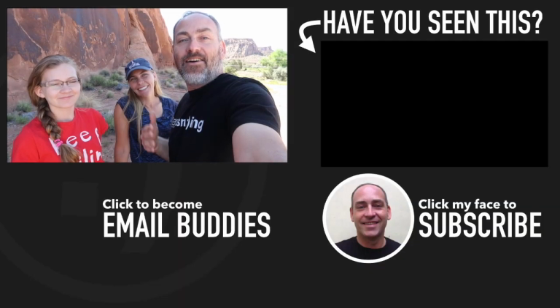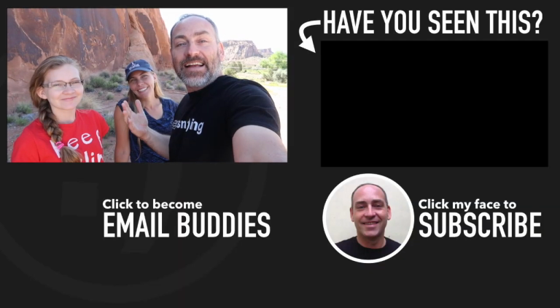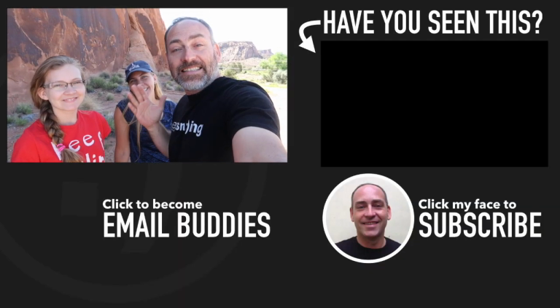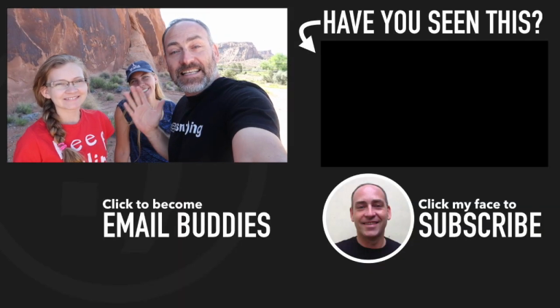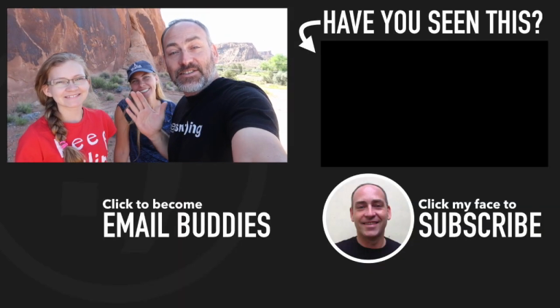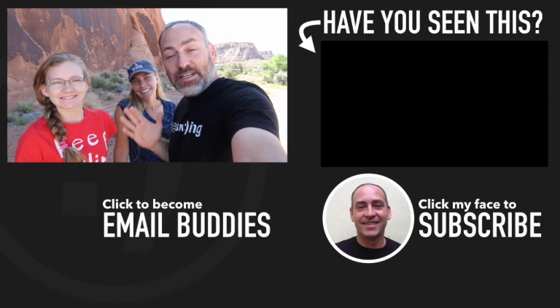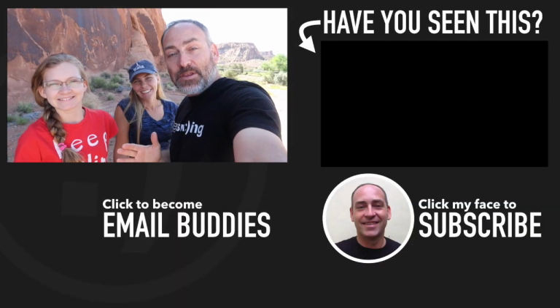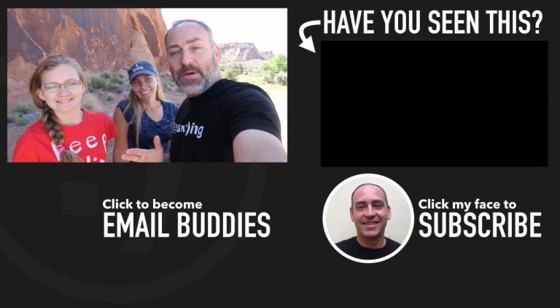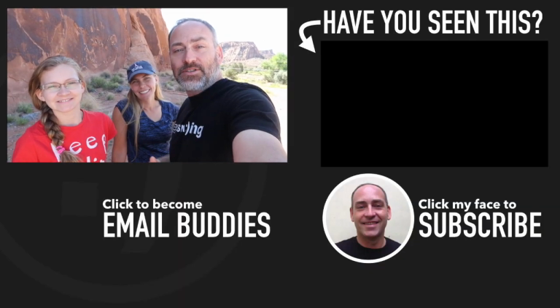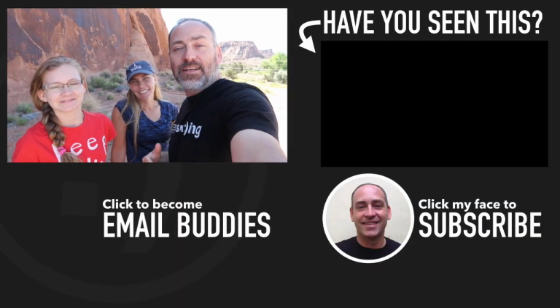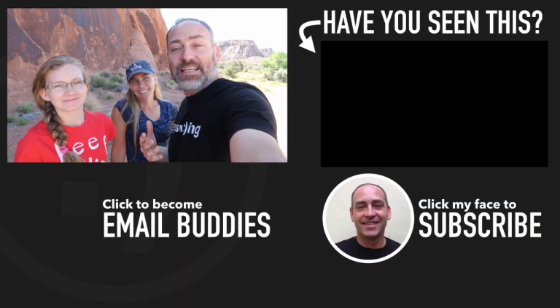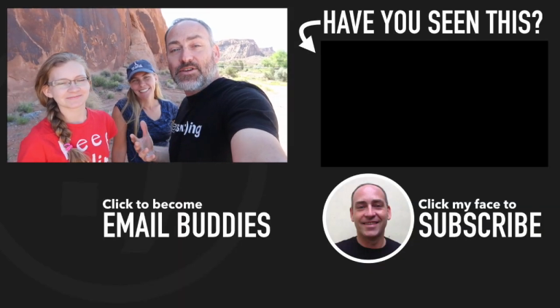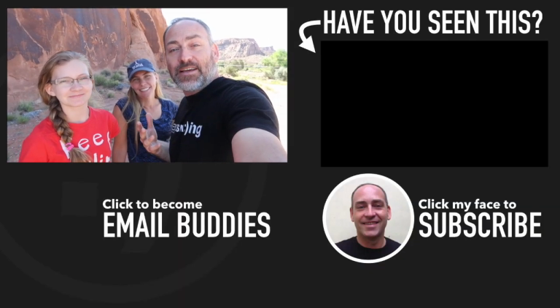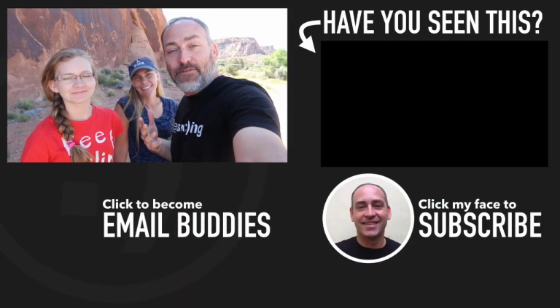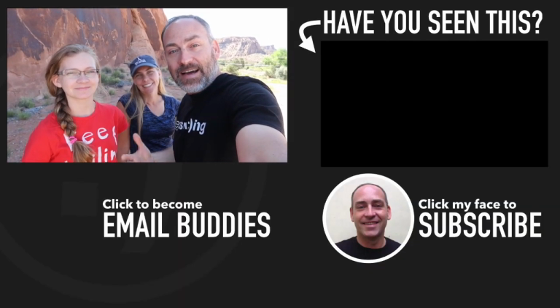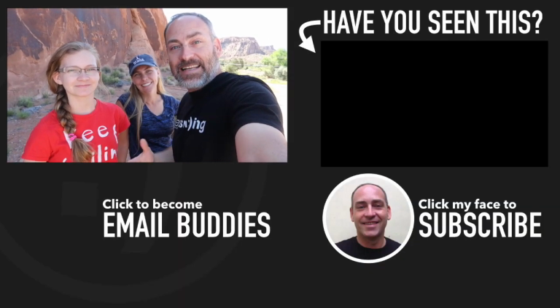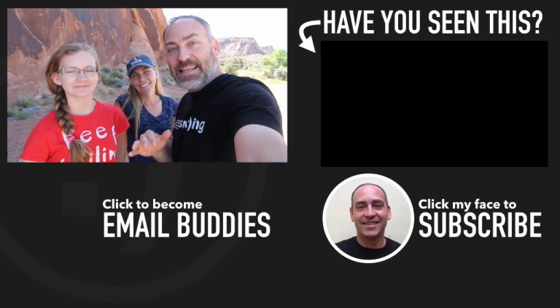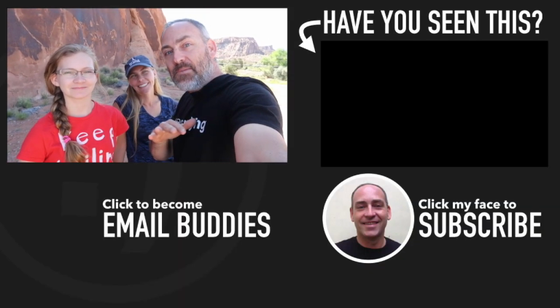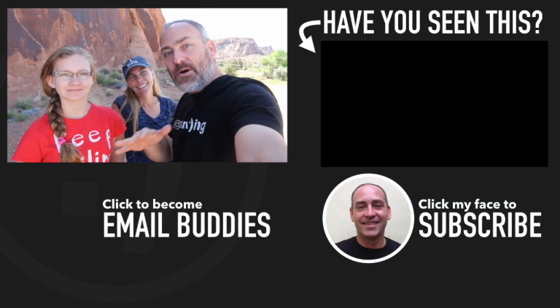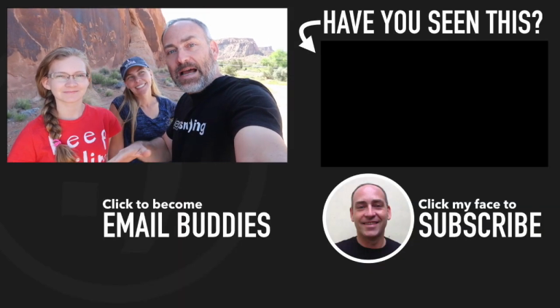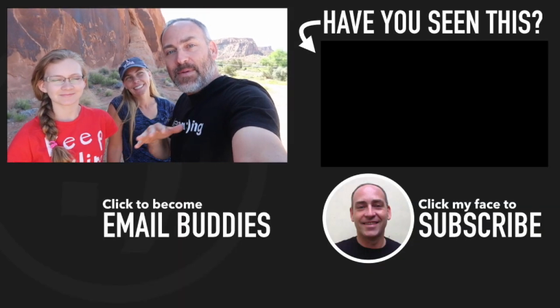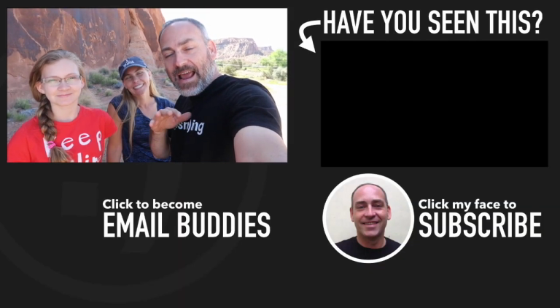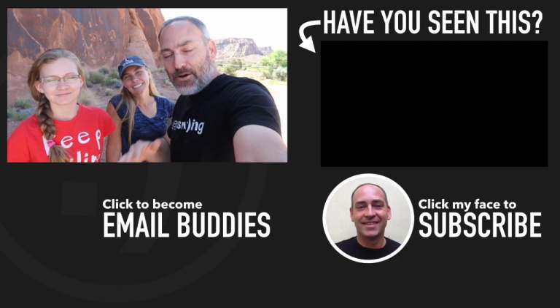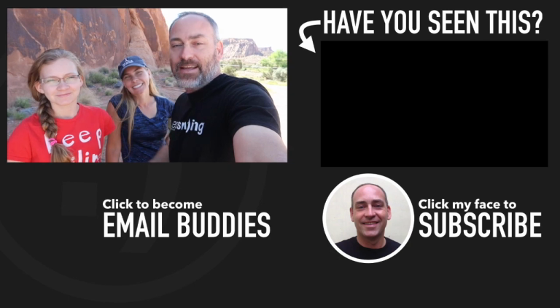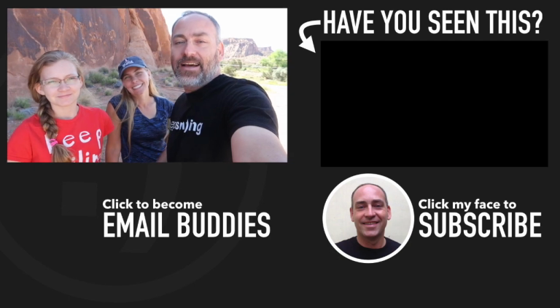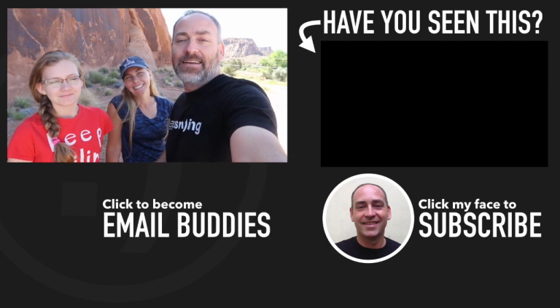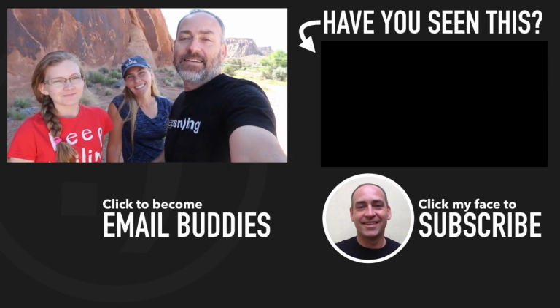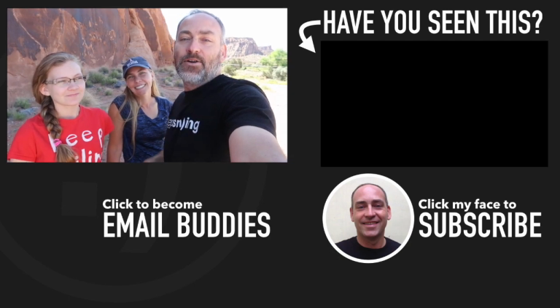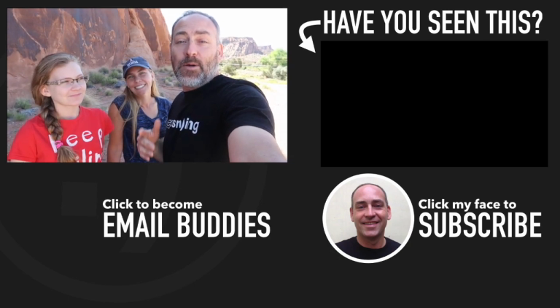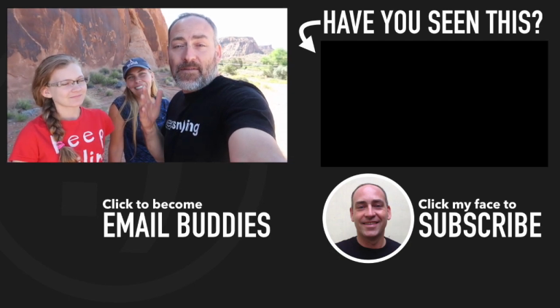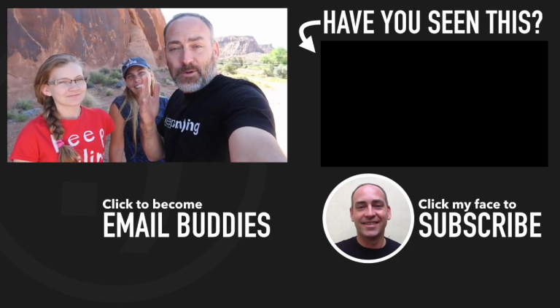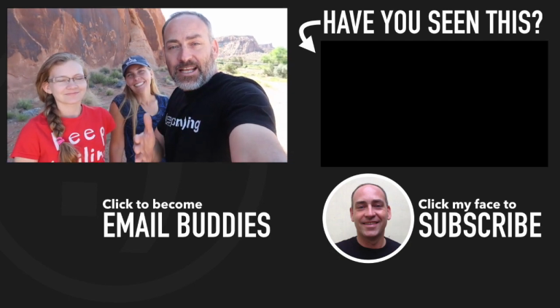Alright guys, these are some of the petroglyphs that you can find in the Moab area. We hope you have a really great day and keep smiling.